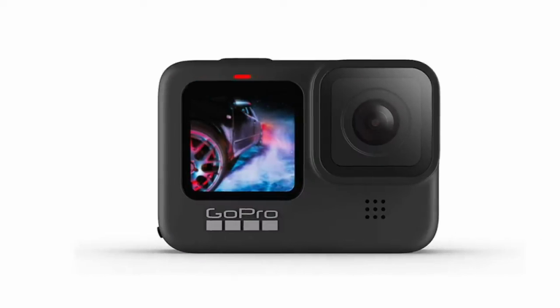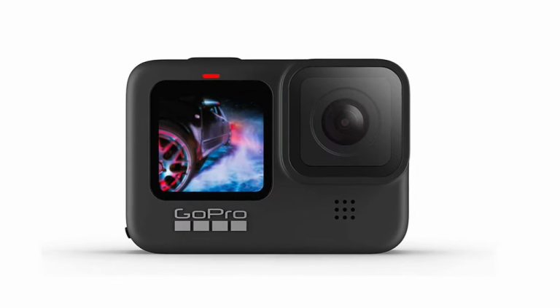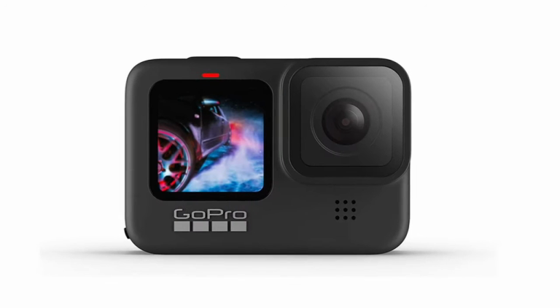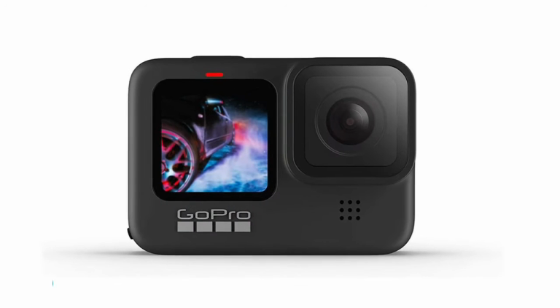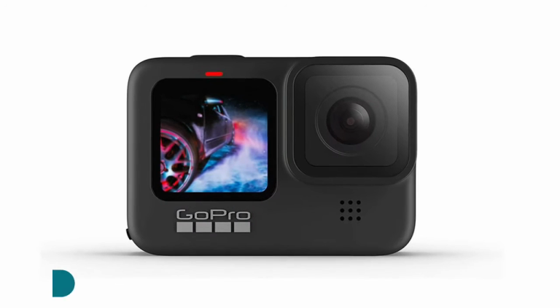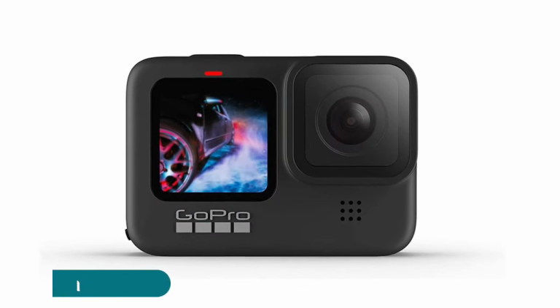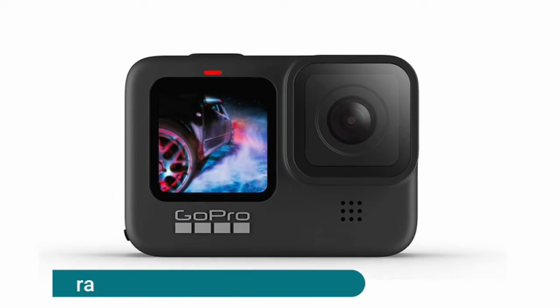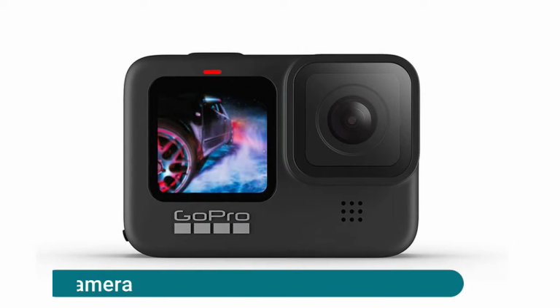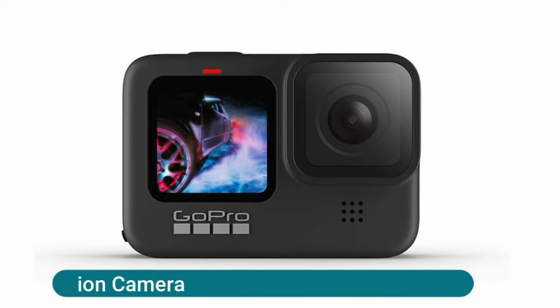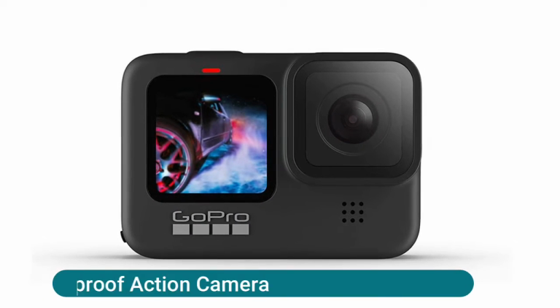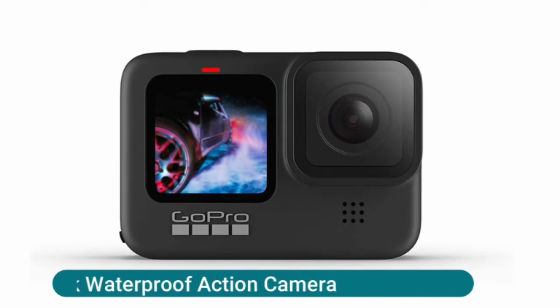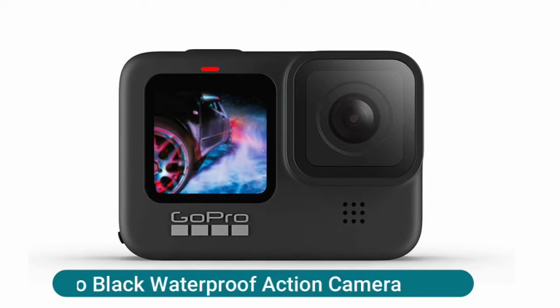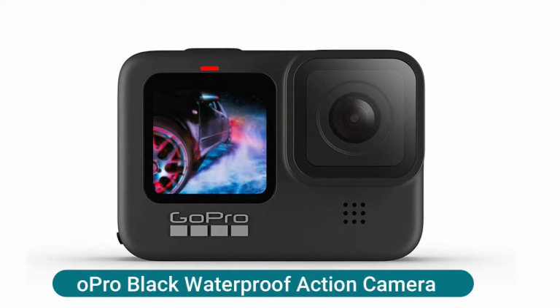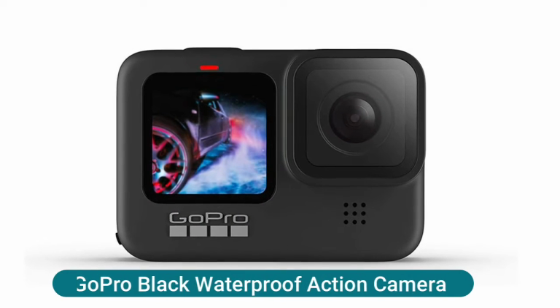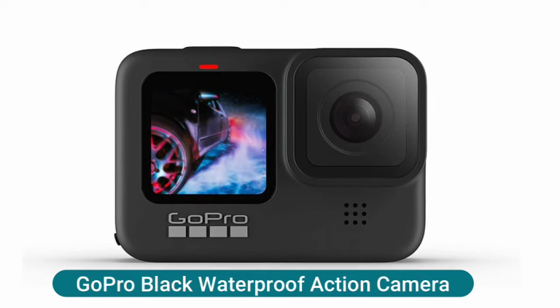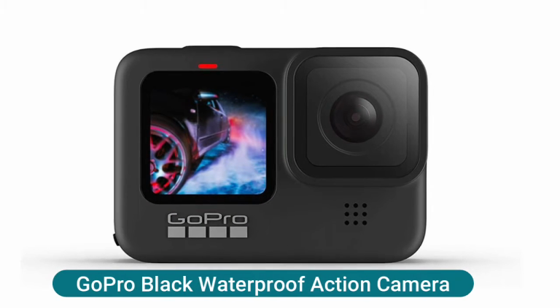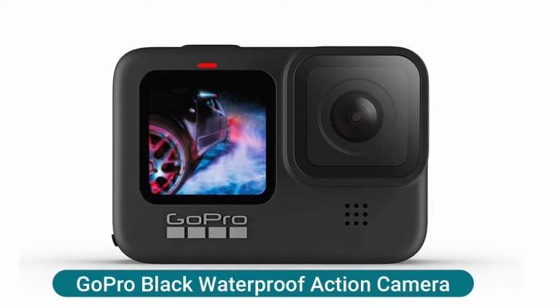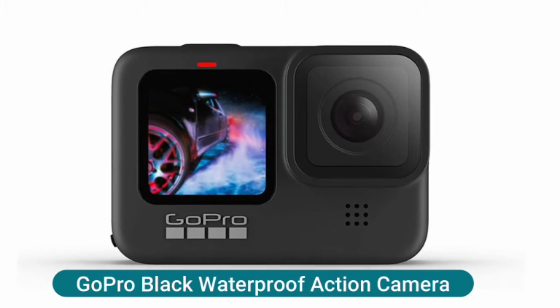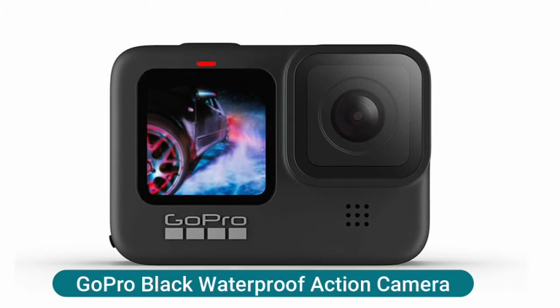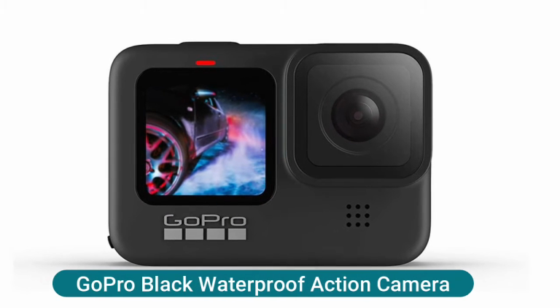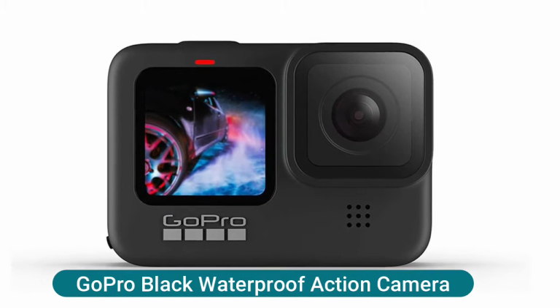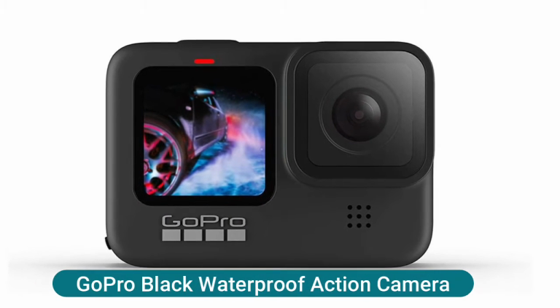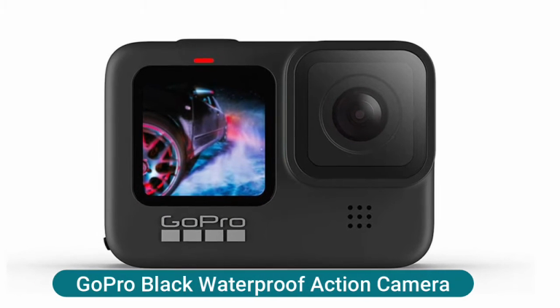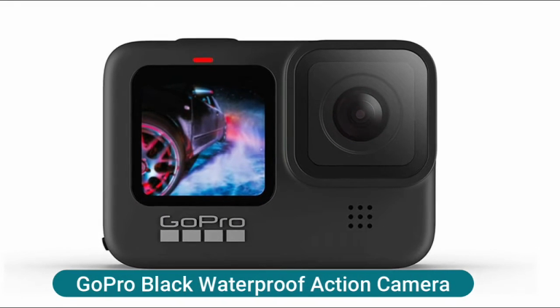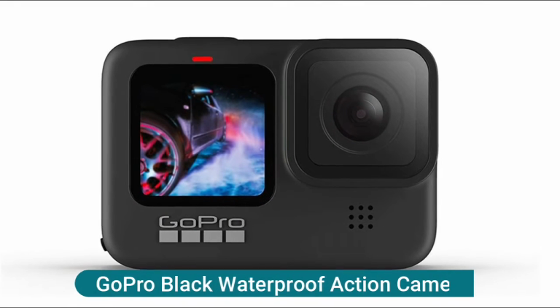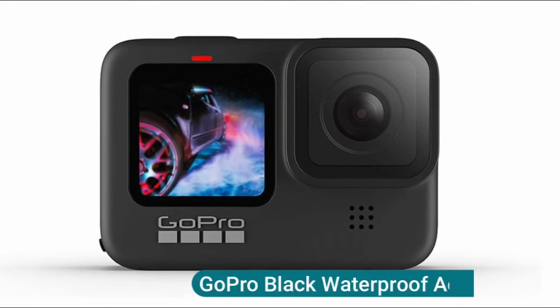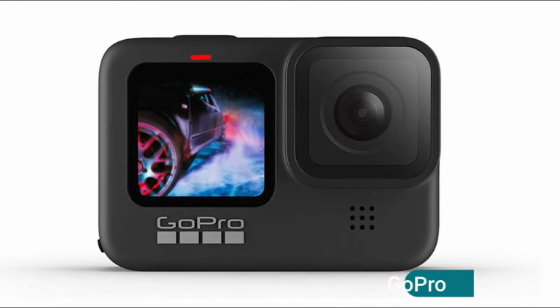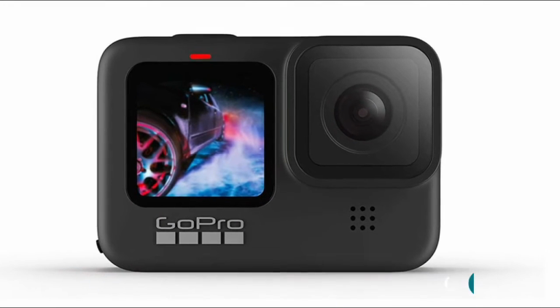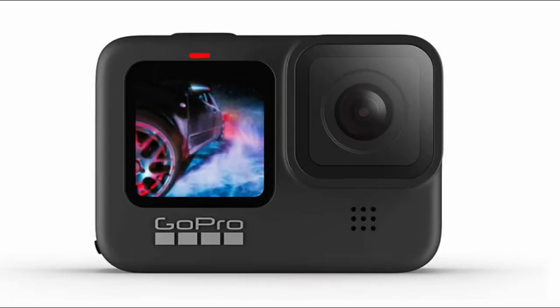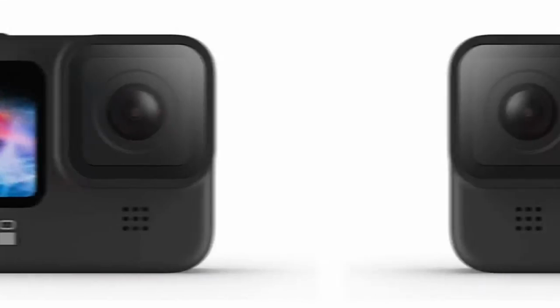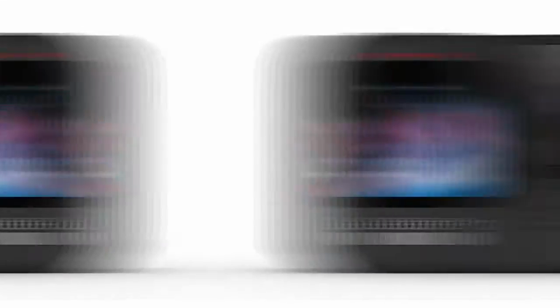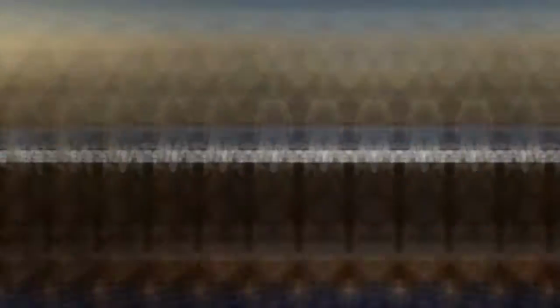GoPro Black waterproof action camera: shoot stunning video with up to 5K resolution — perfect.